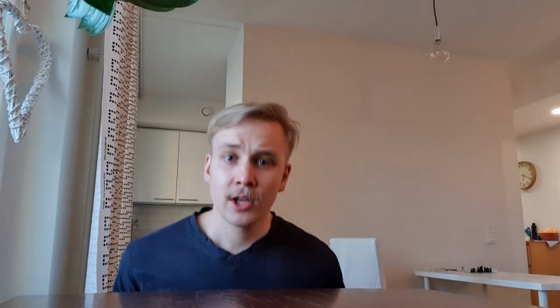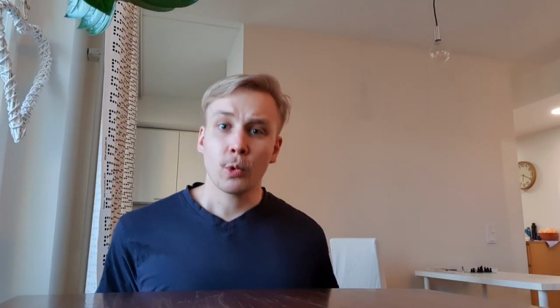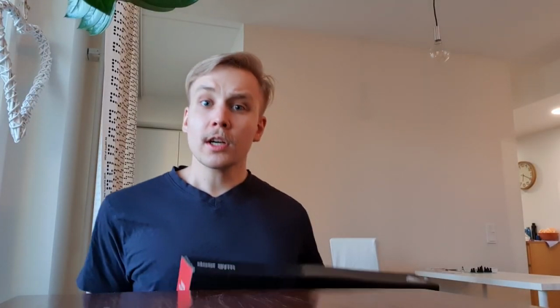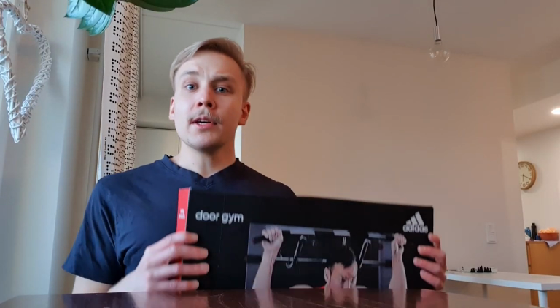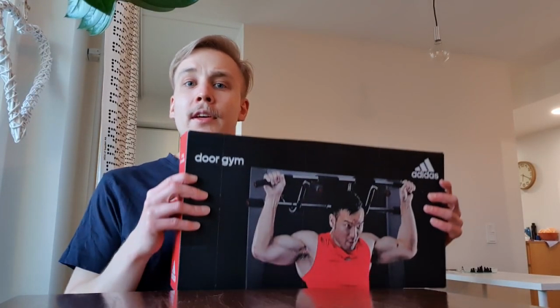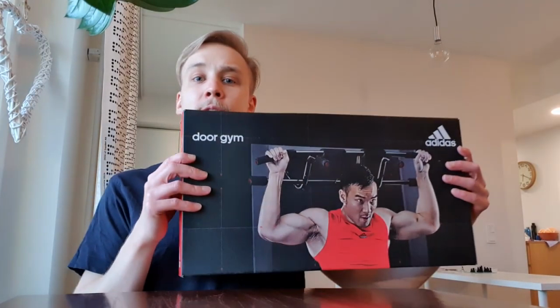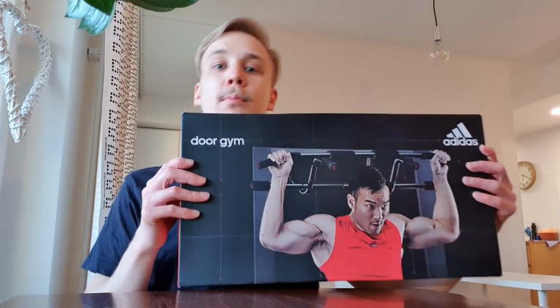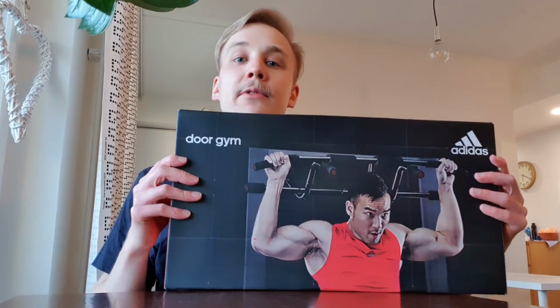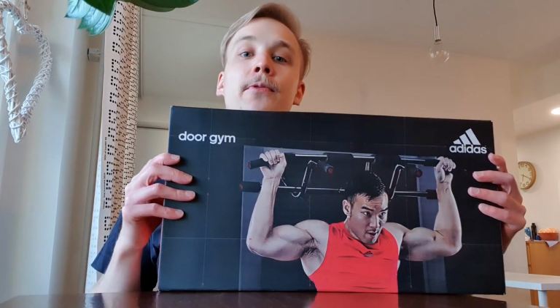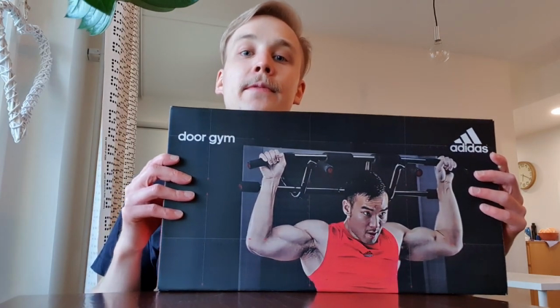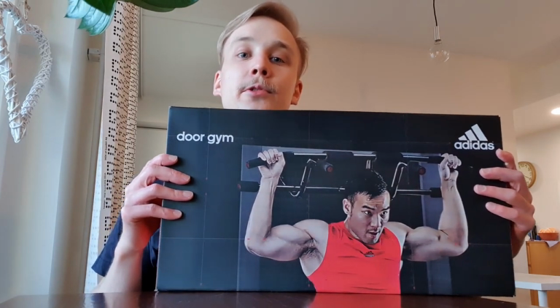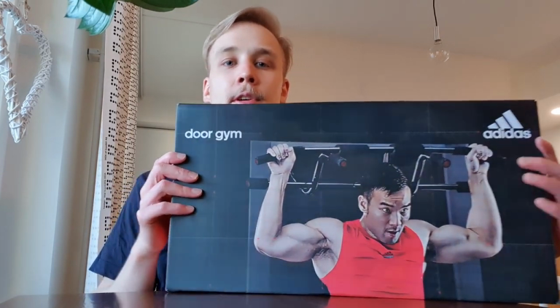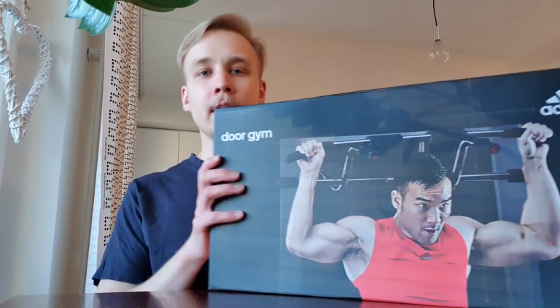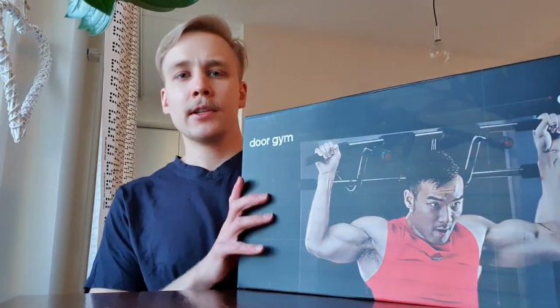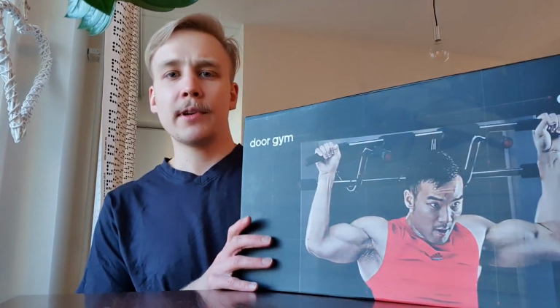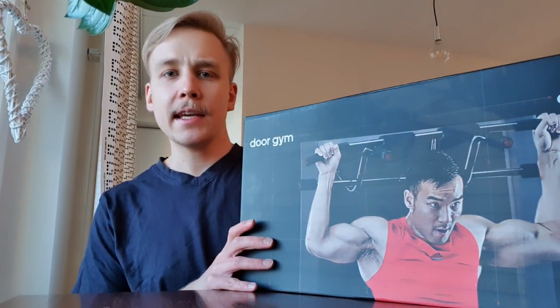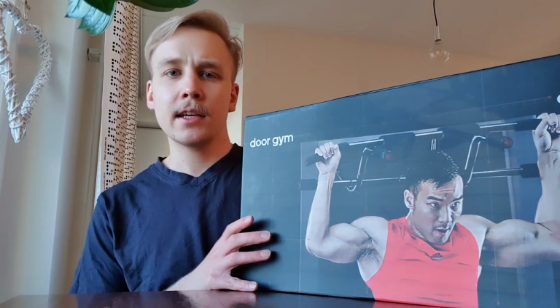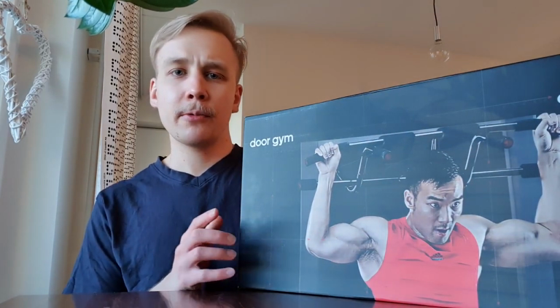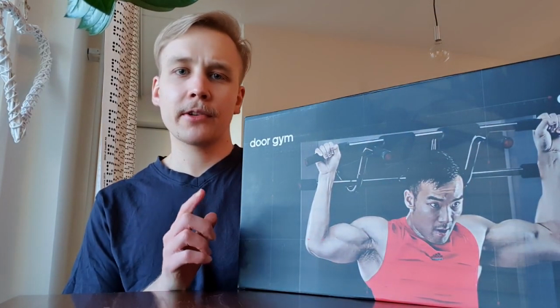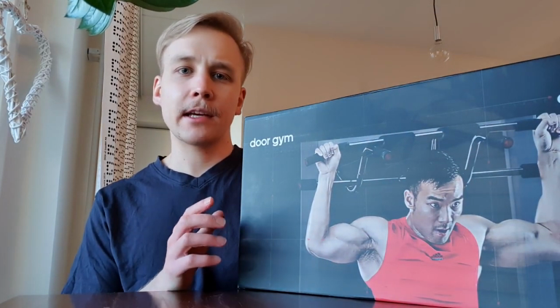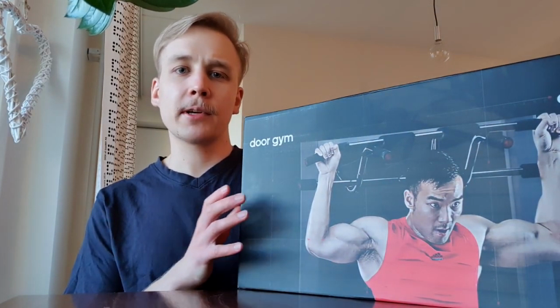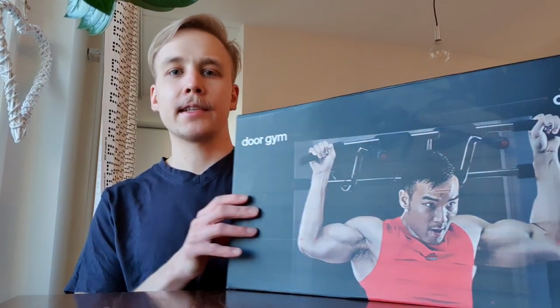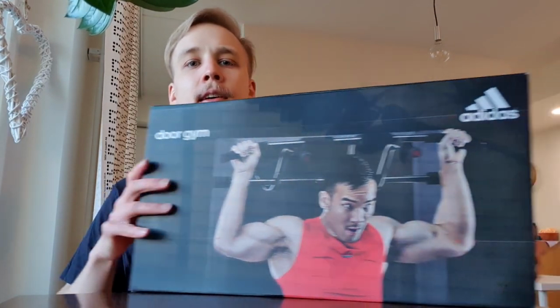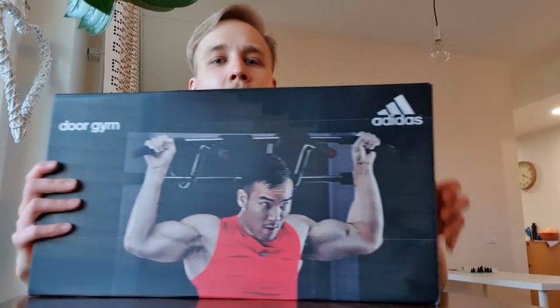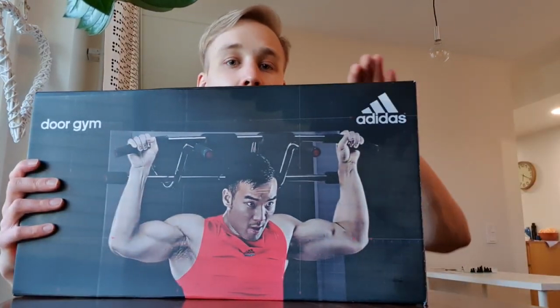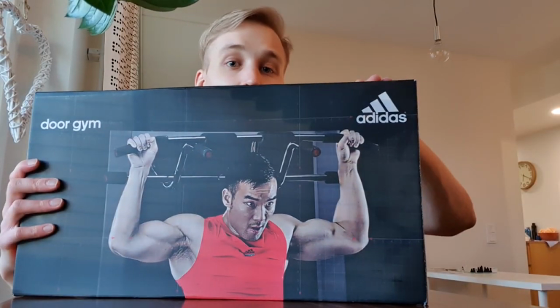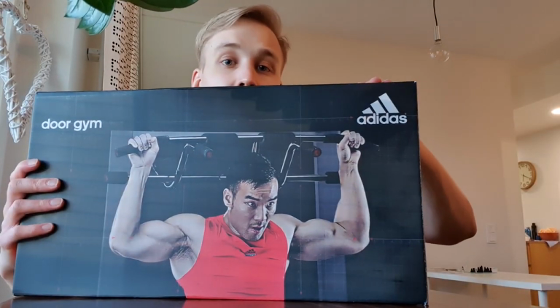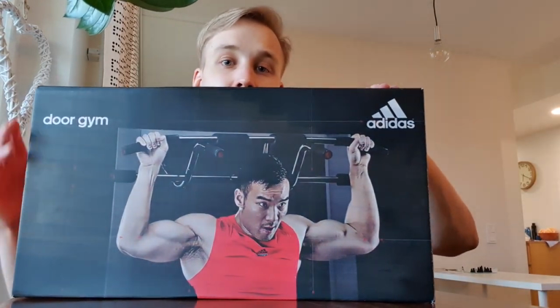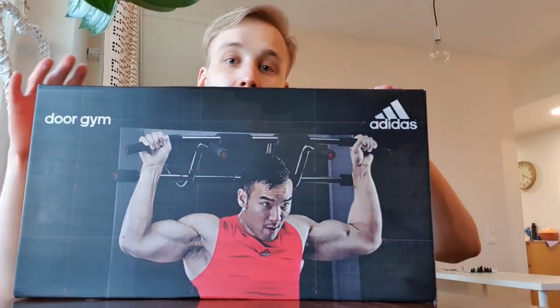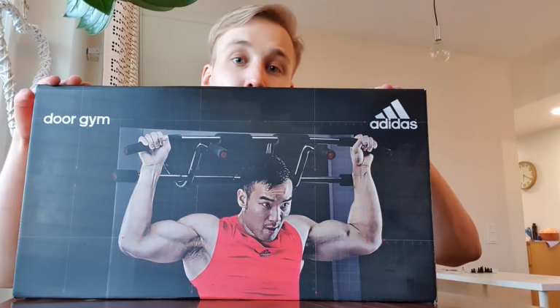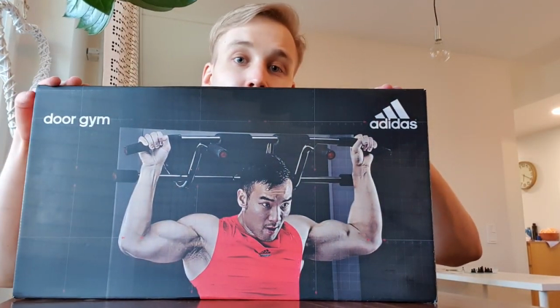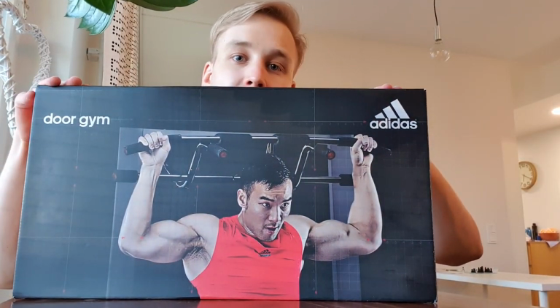Welcome to Miro Reviews. Today we're gonna take a look at the Adidas door gym.